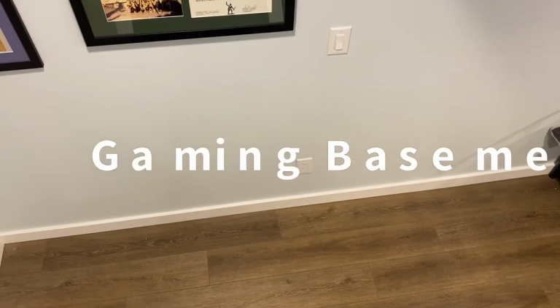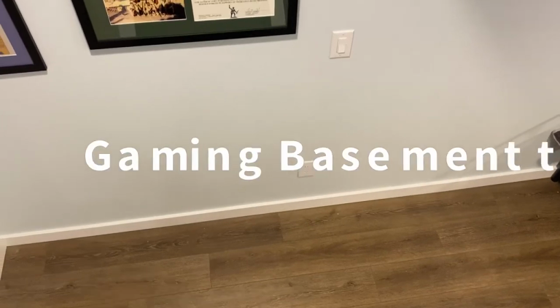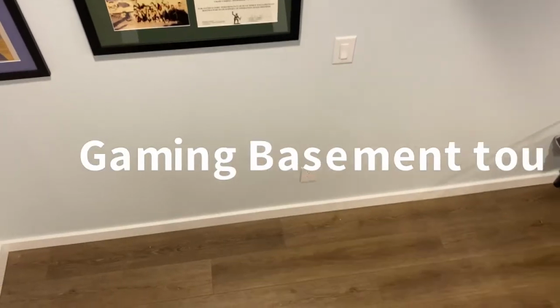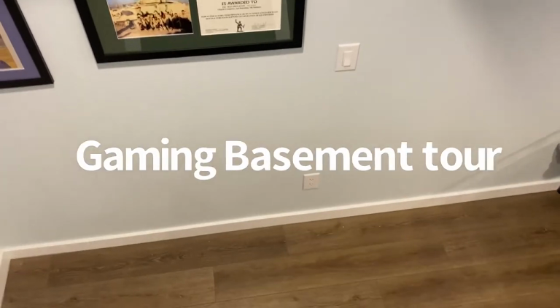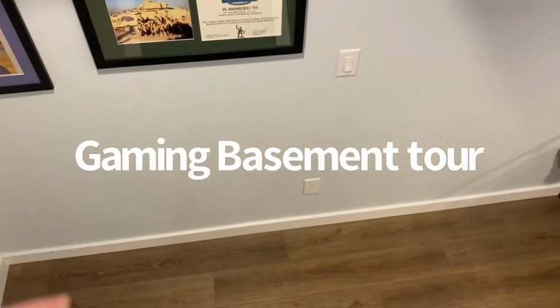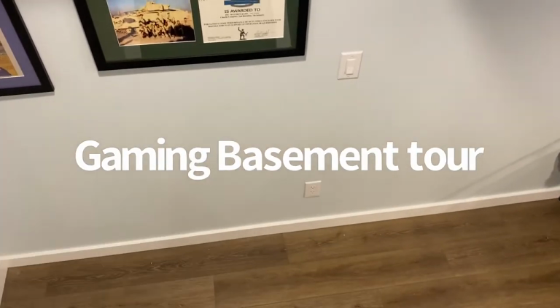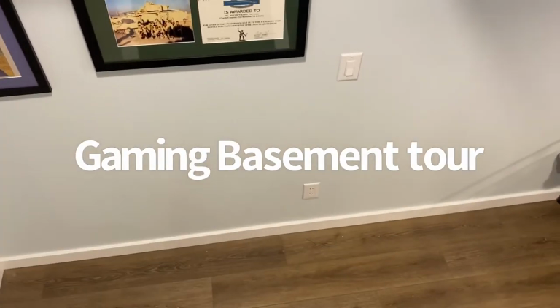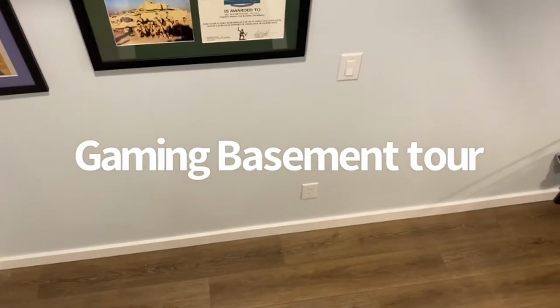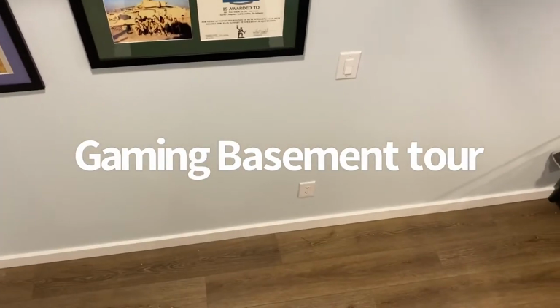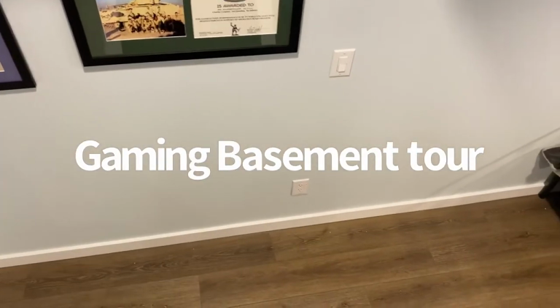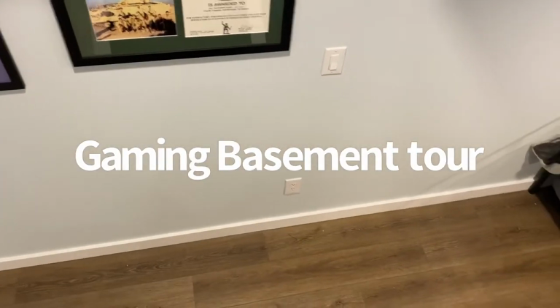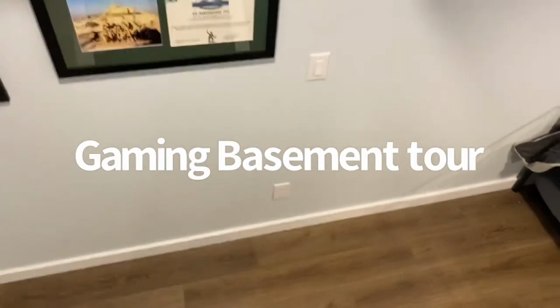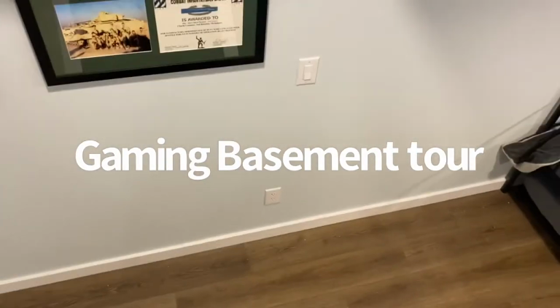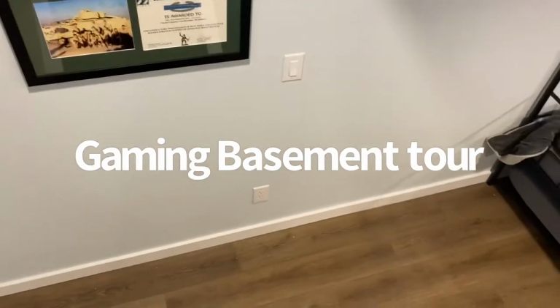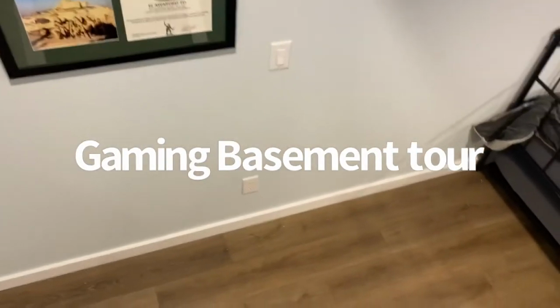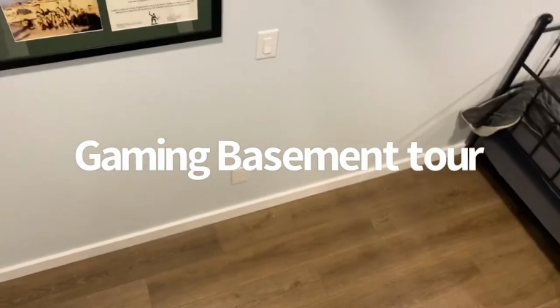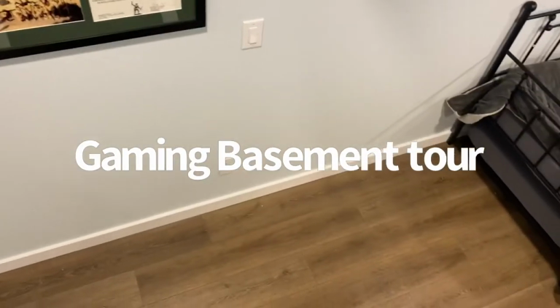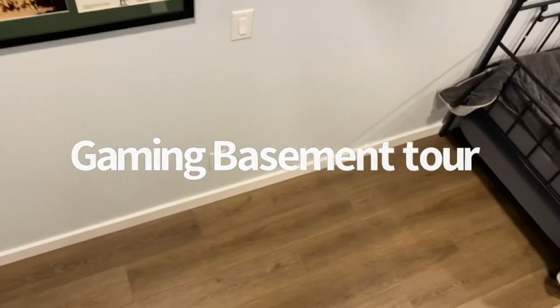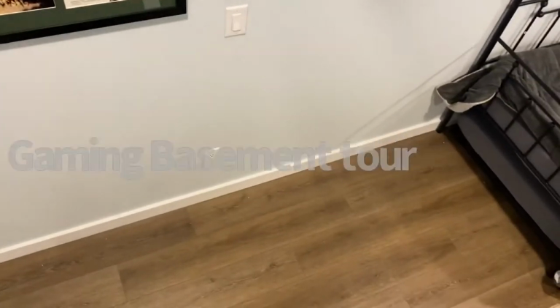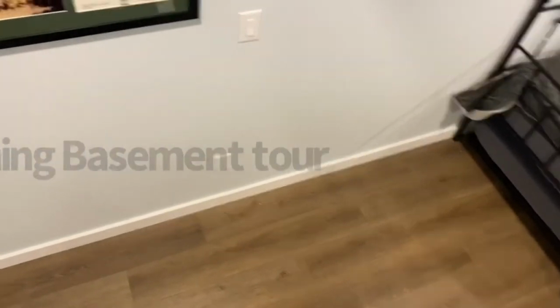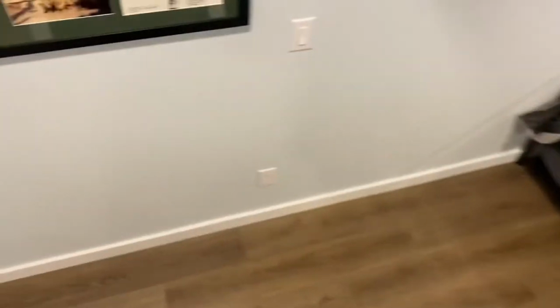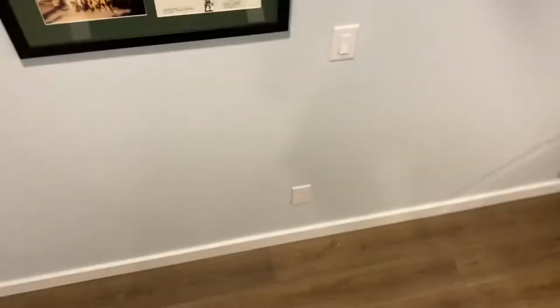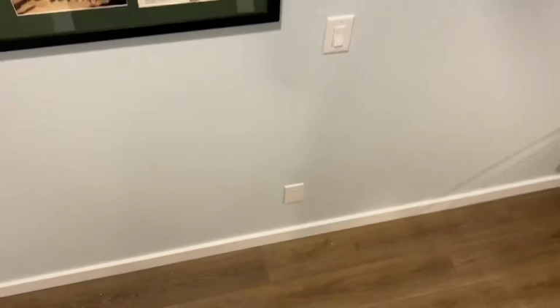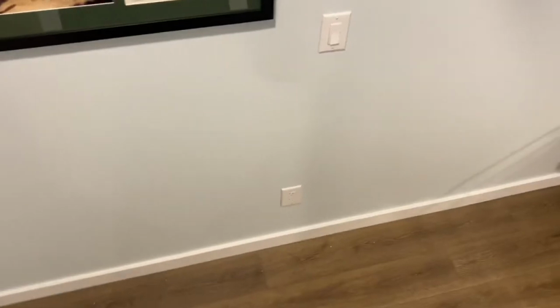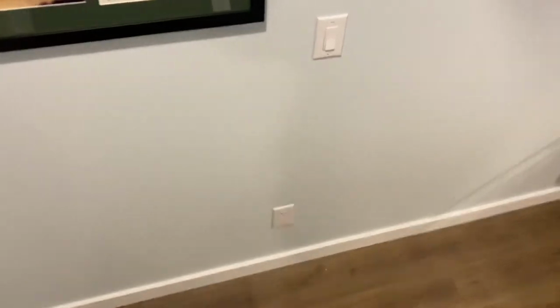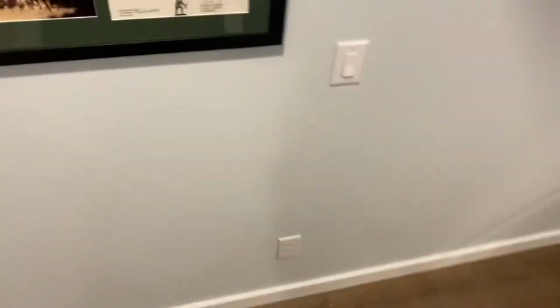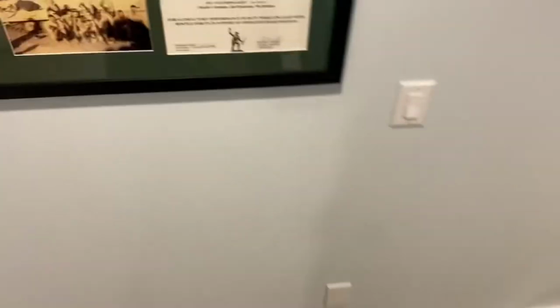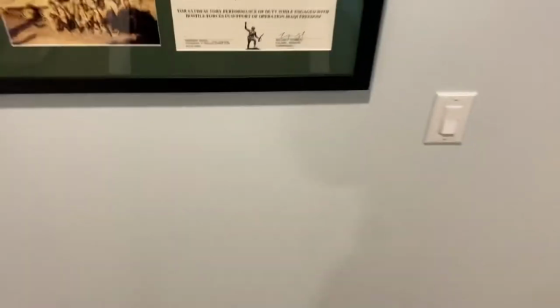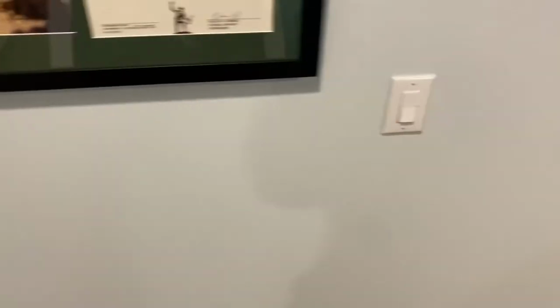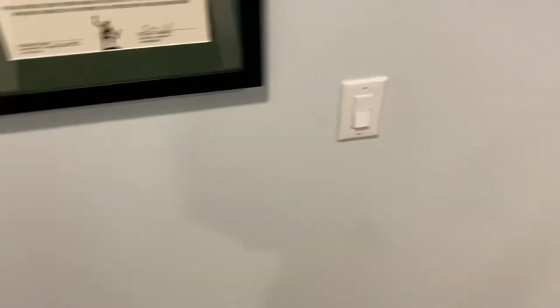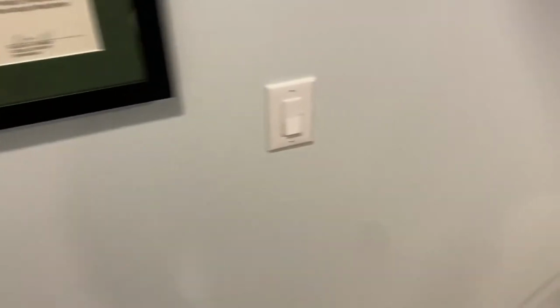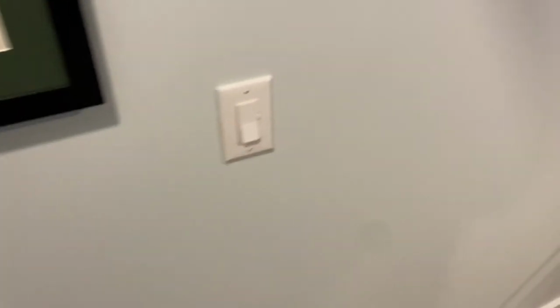Hey everybody, it's Matt Rendar. Just wanted to do a little quick tour of my game room hangout spot.